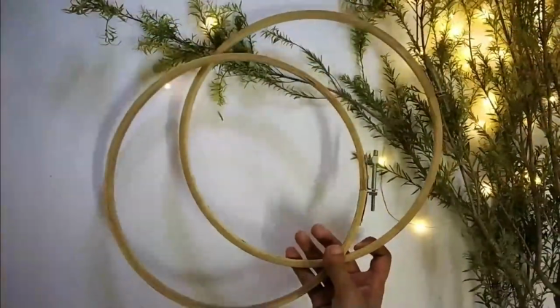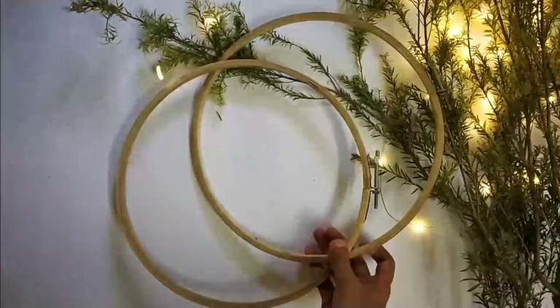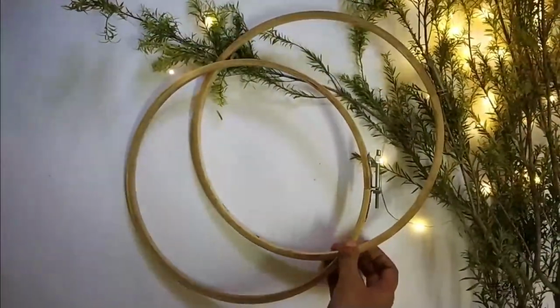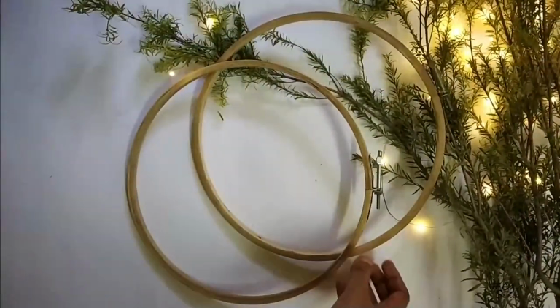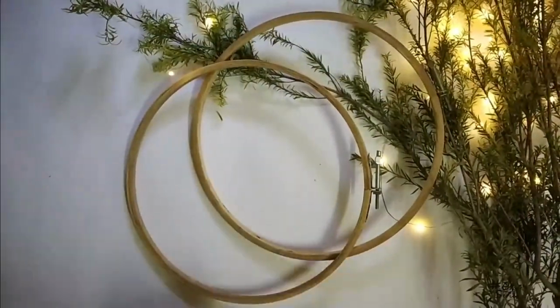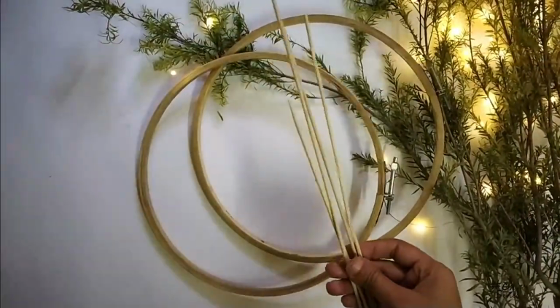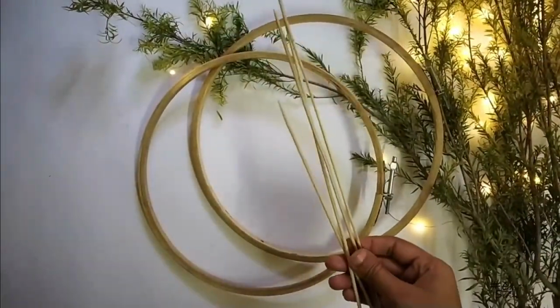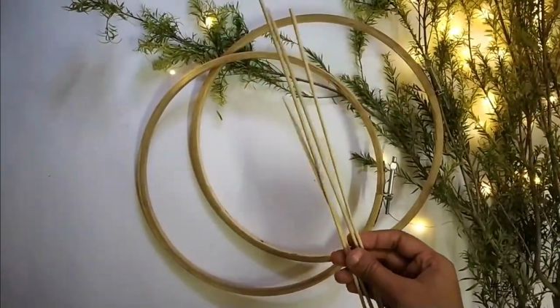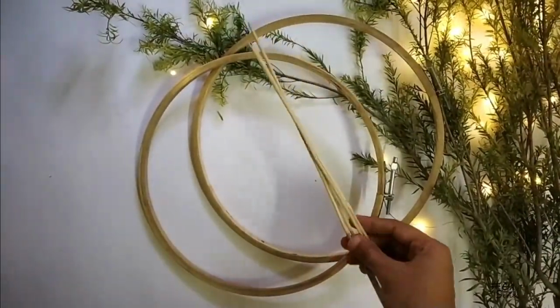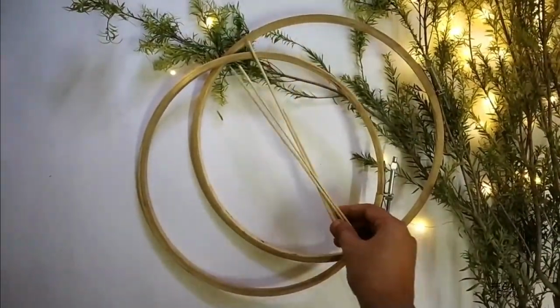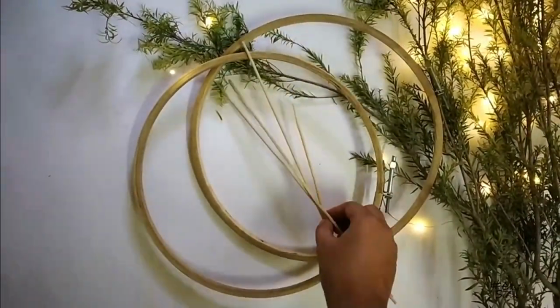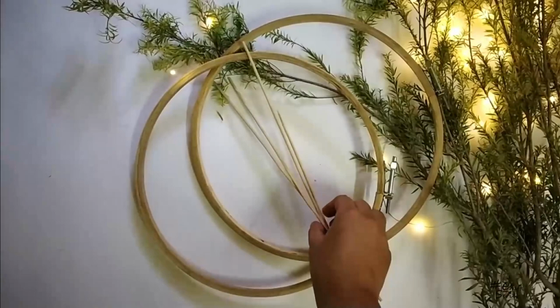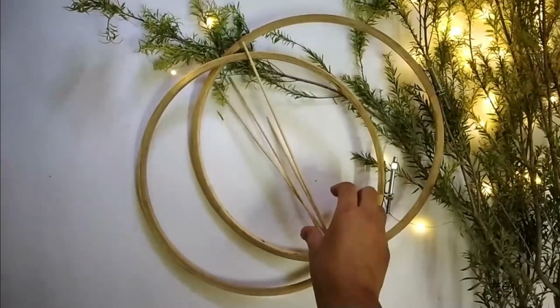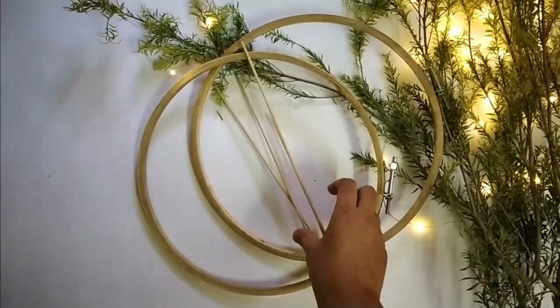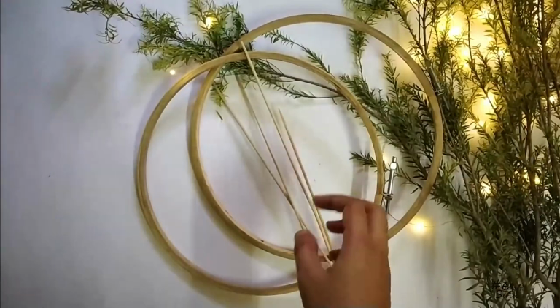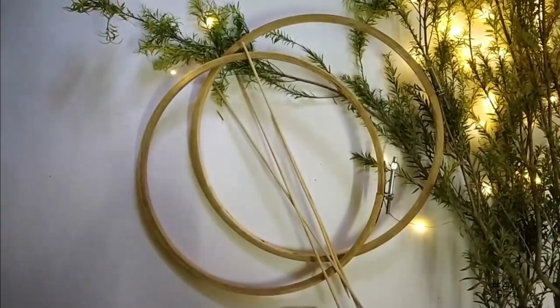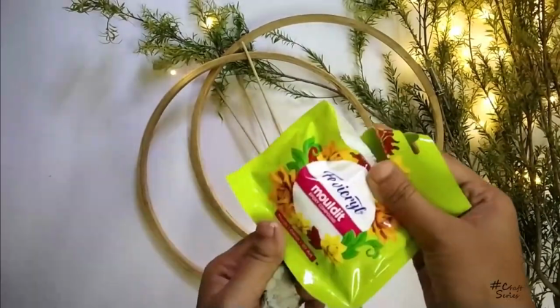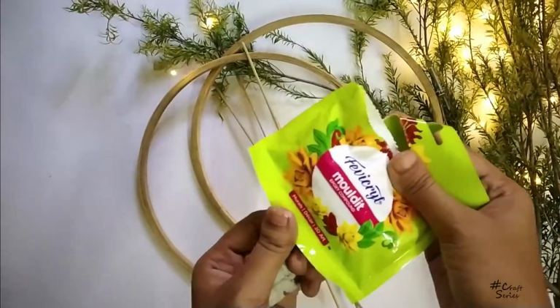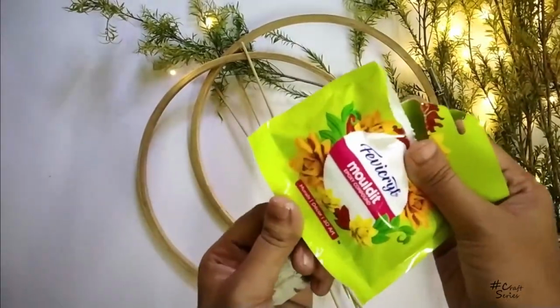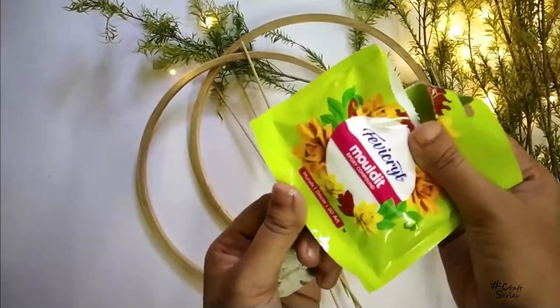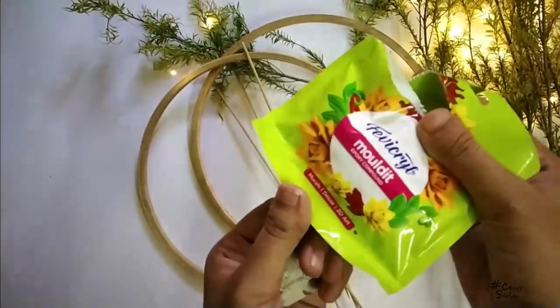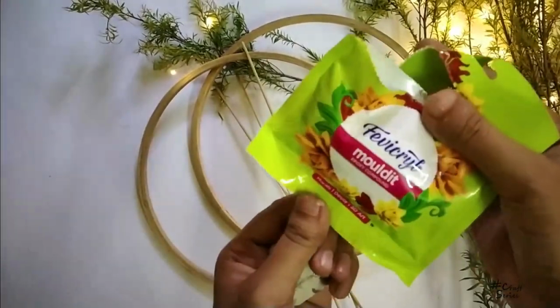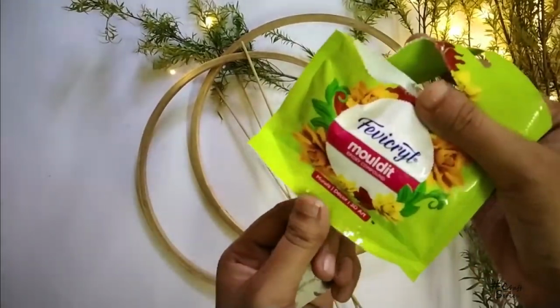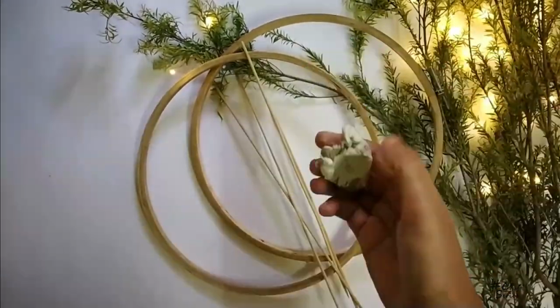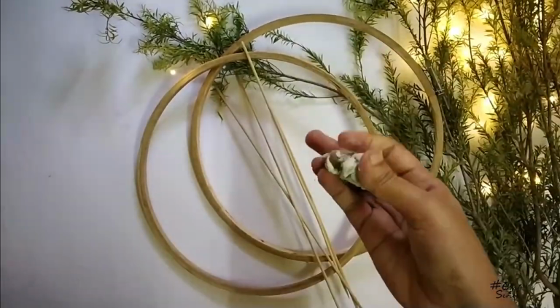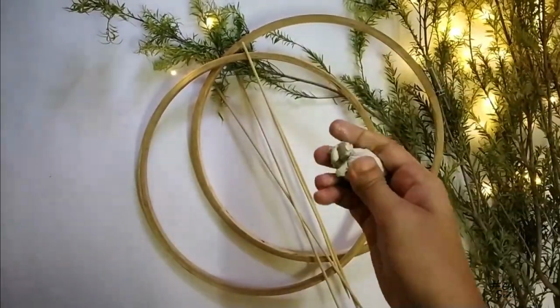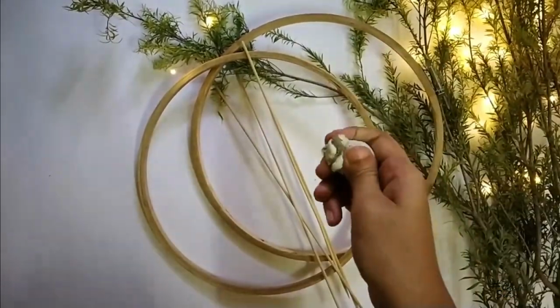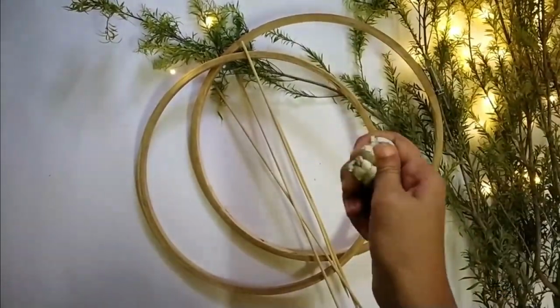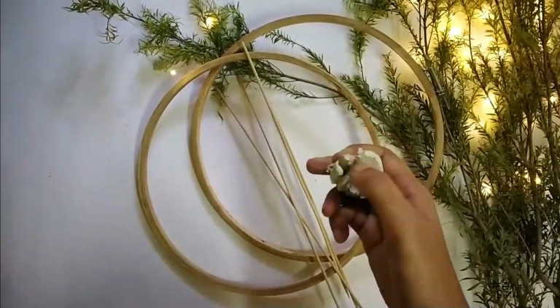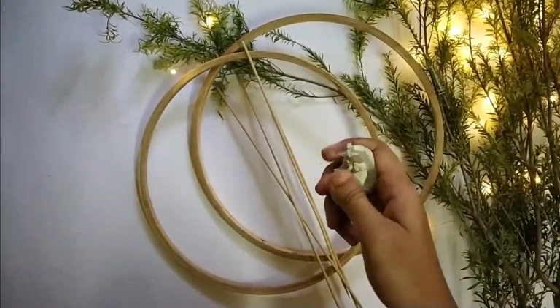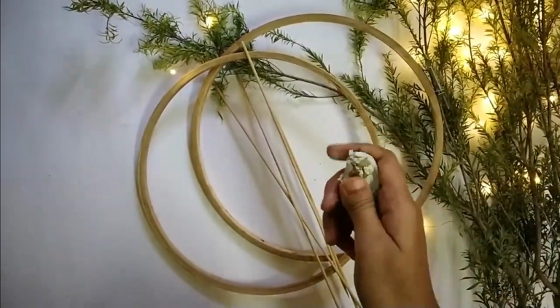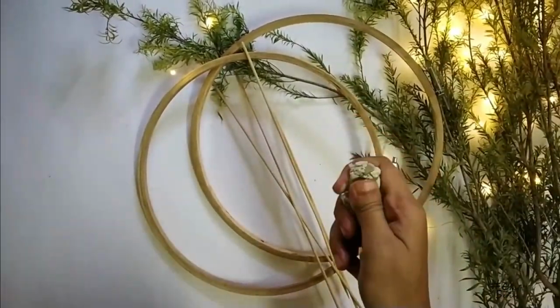Coming to the next DIY. For this one I'm taking two embroidery hoops, some bamboo sticks, and fabric frill.